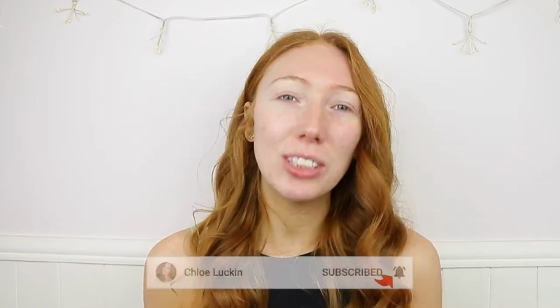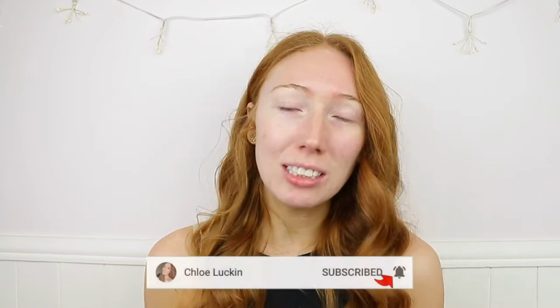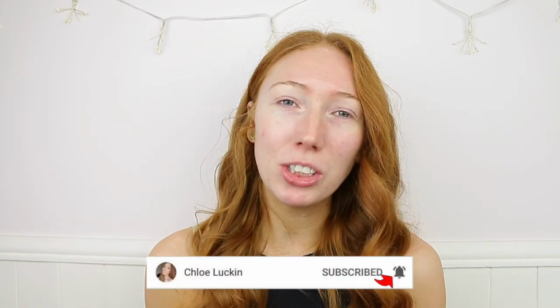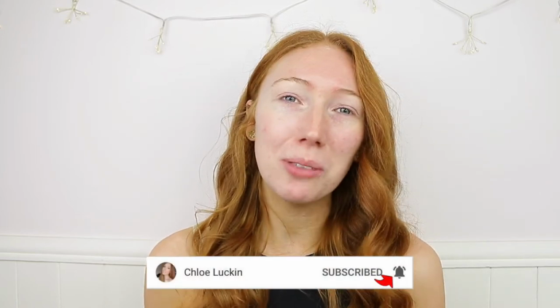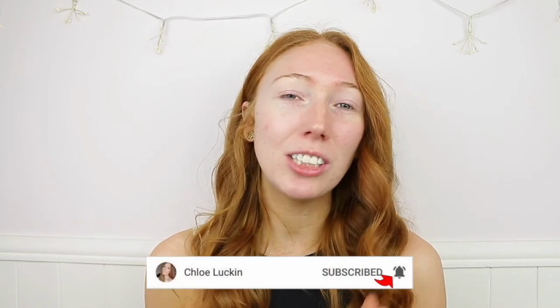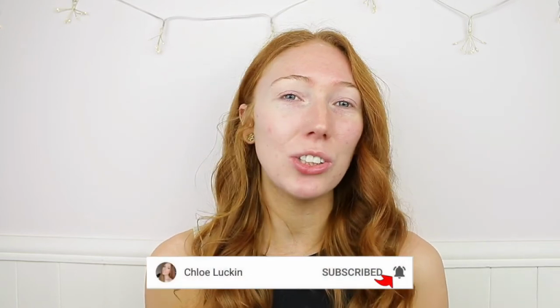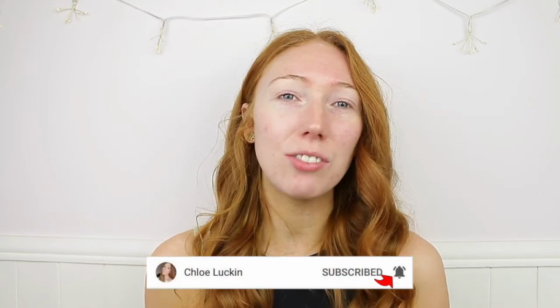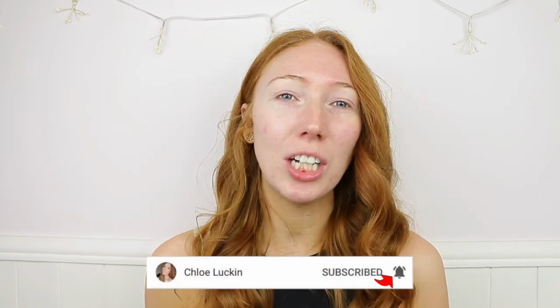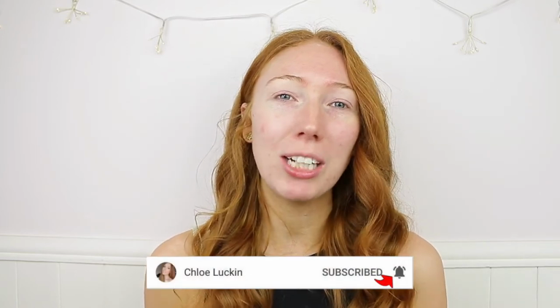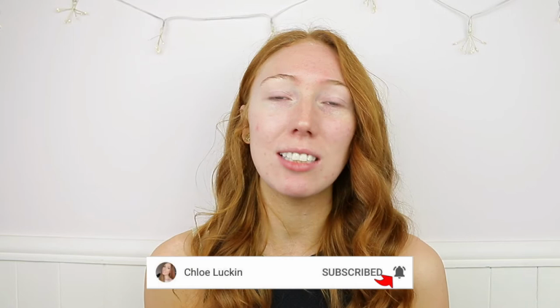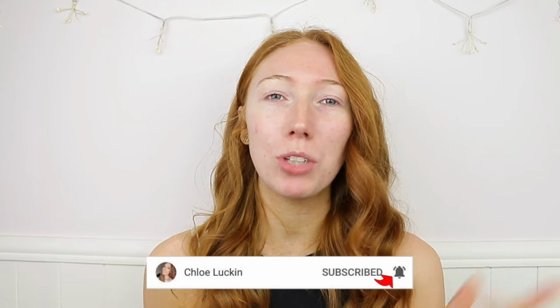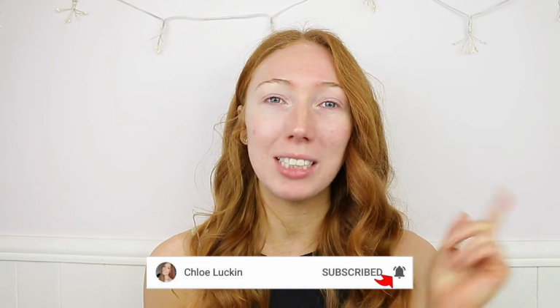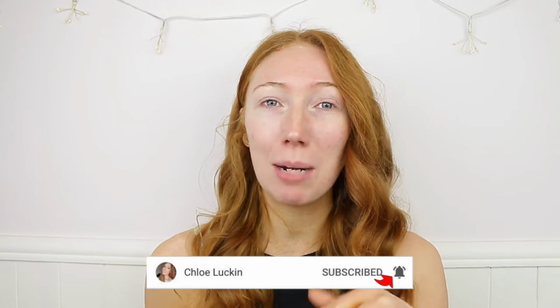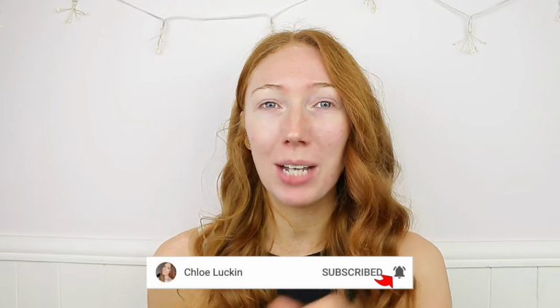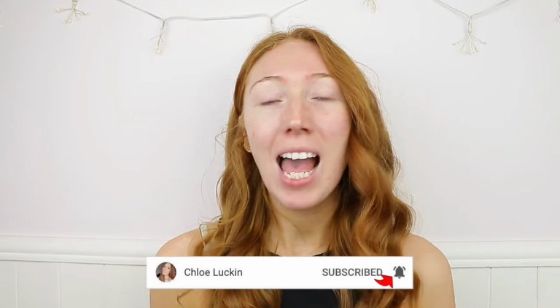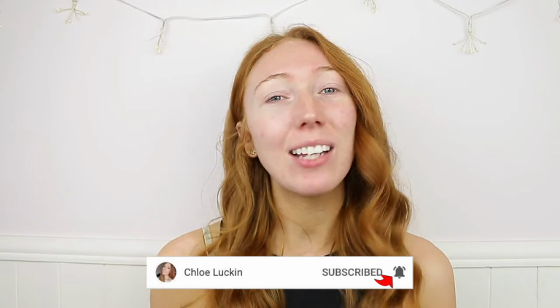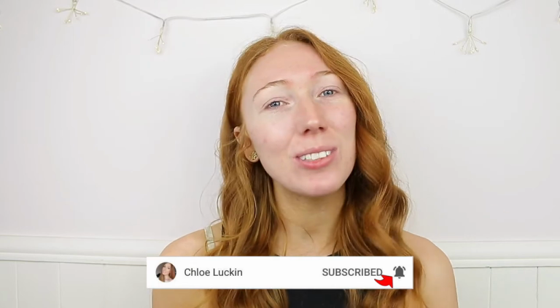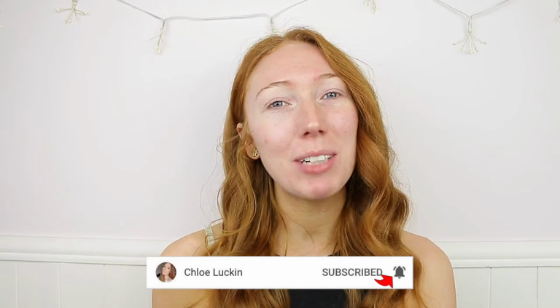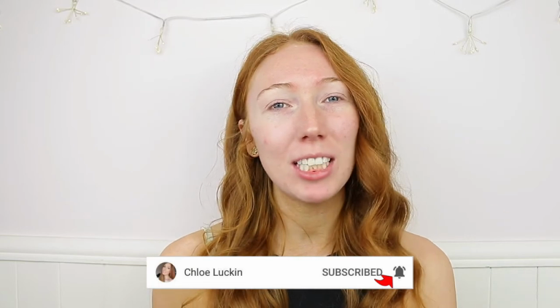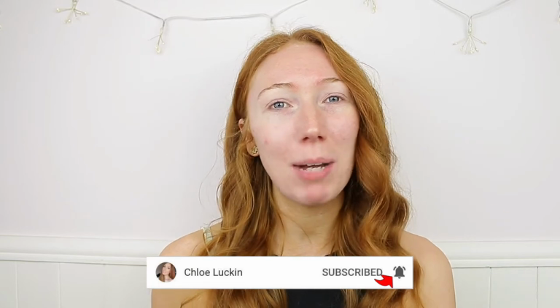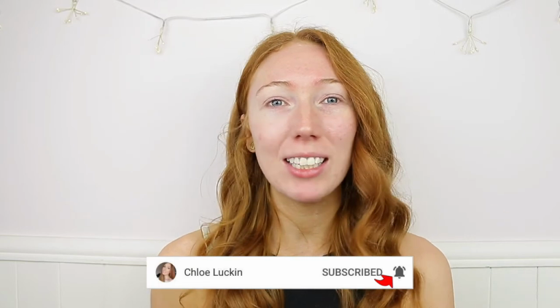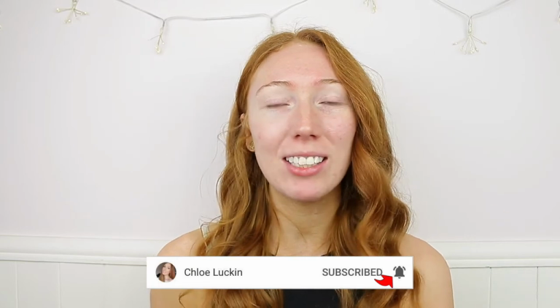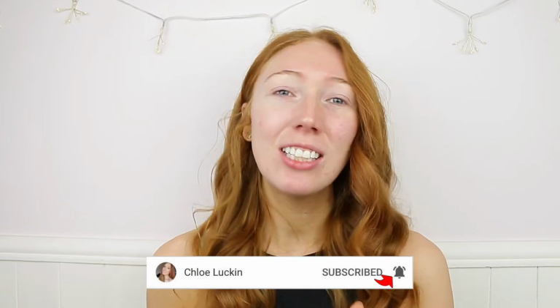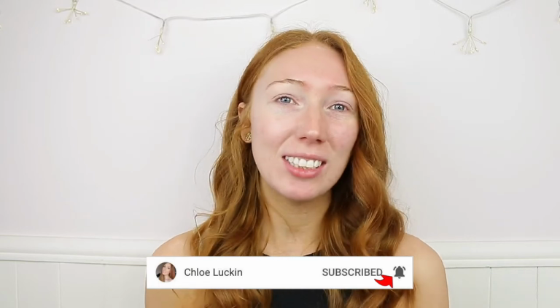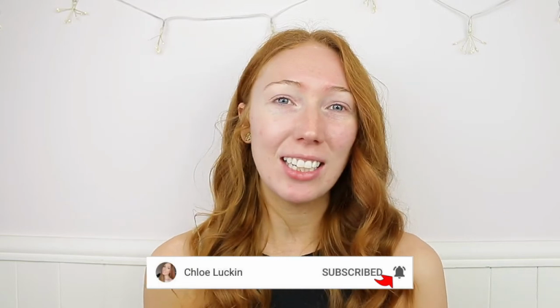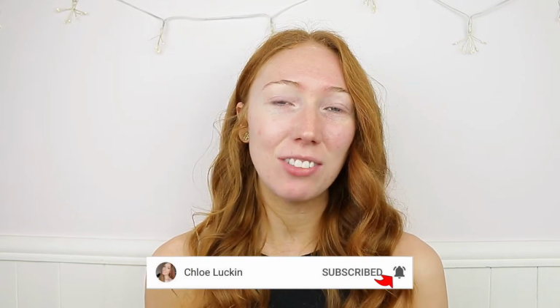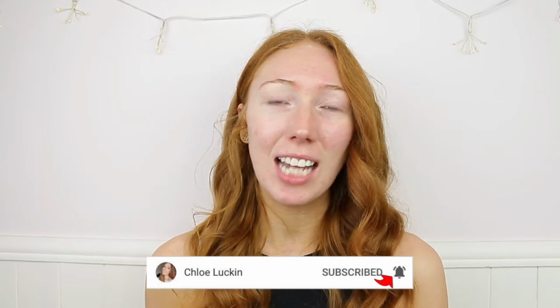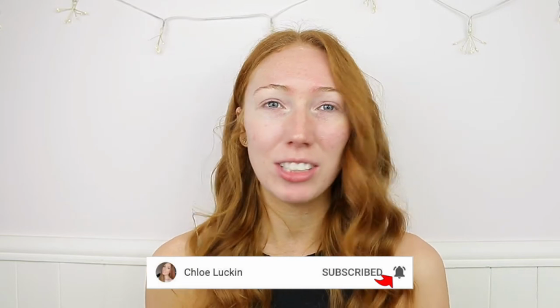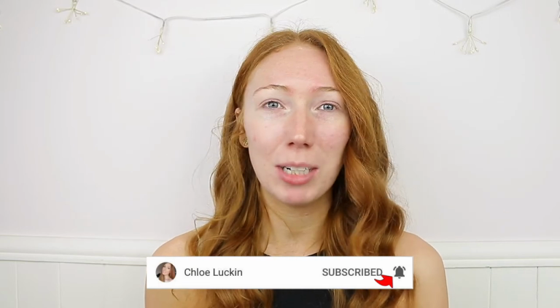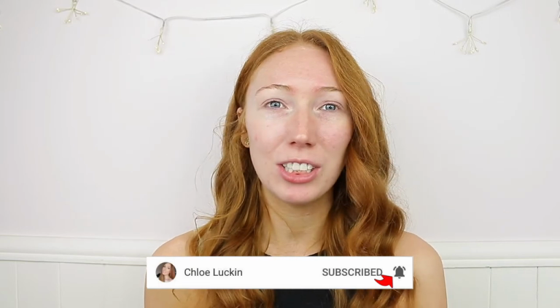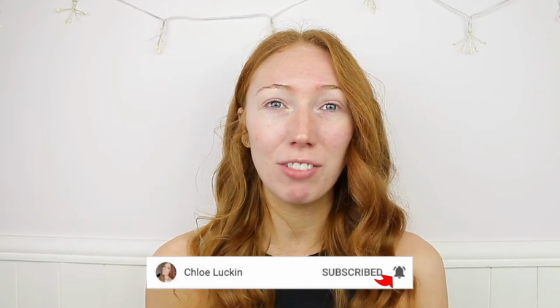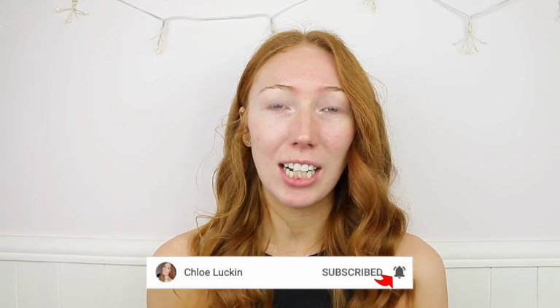If you're new to my channel and you enjoy this video, make sure you hit the subscribe button down below and also make sure to hit the bell icon to stay notified every time I upload a new video.